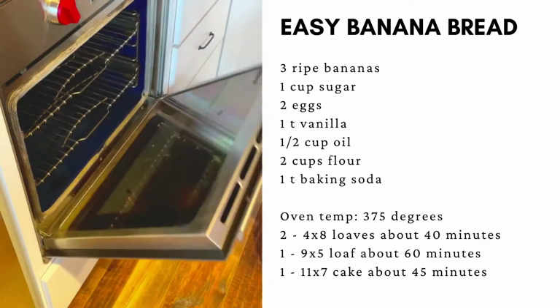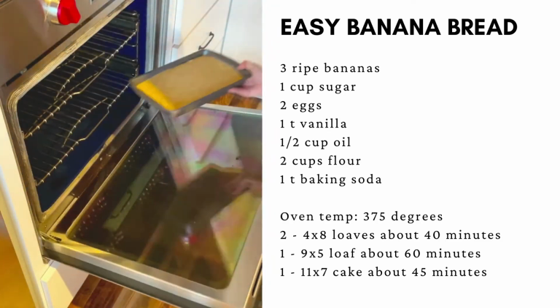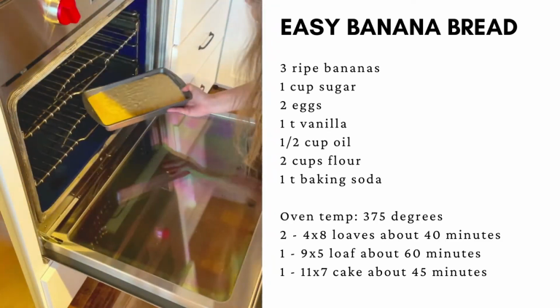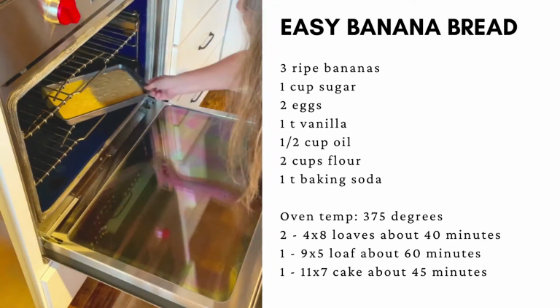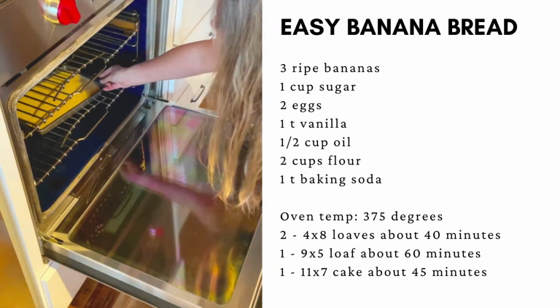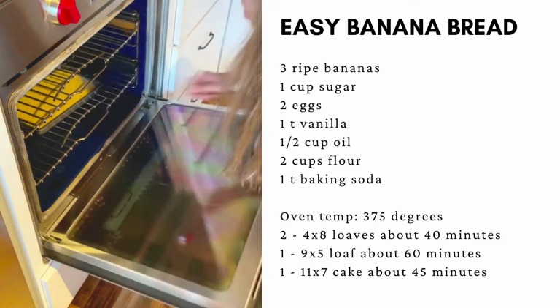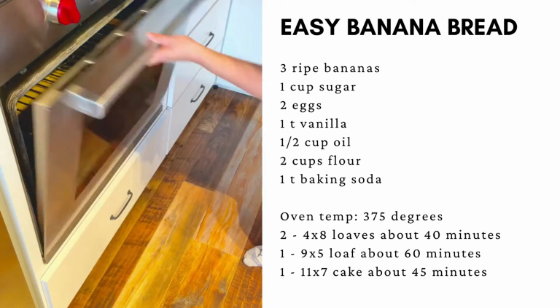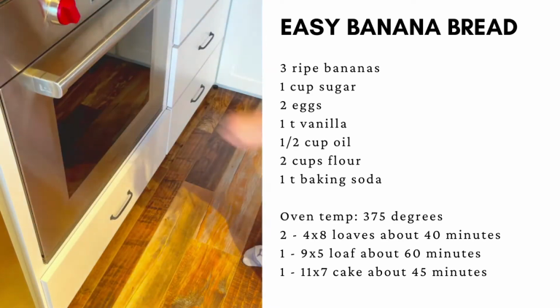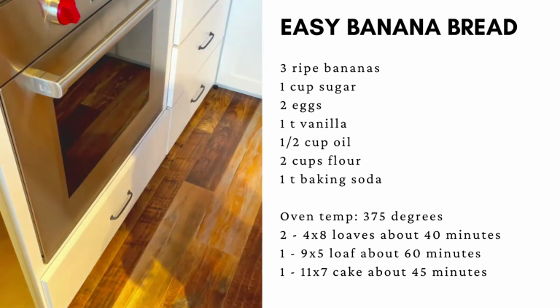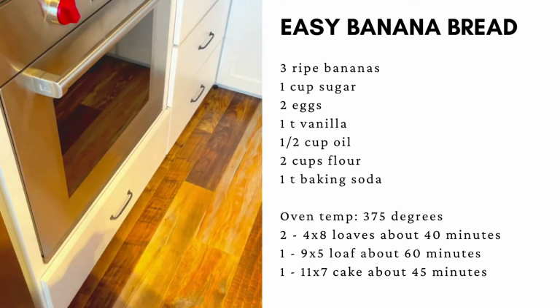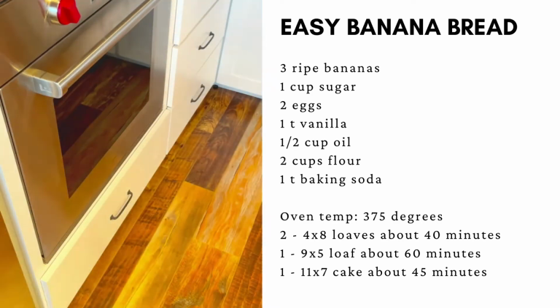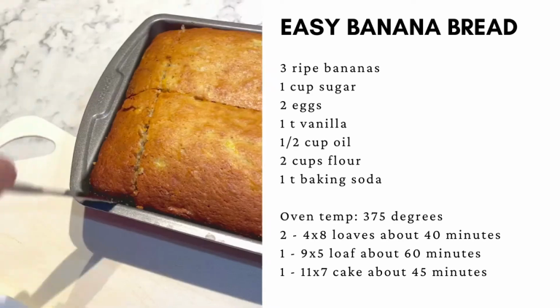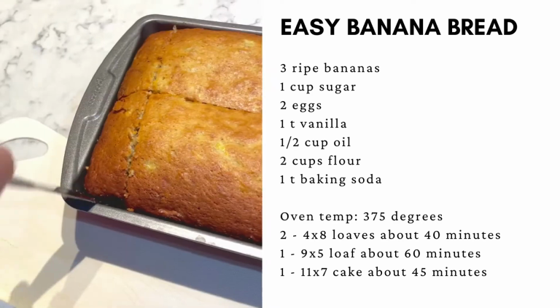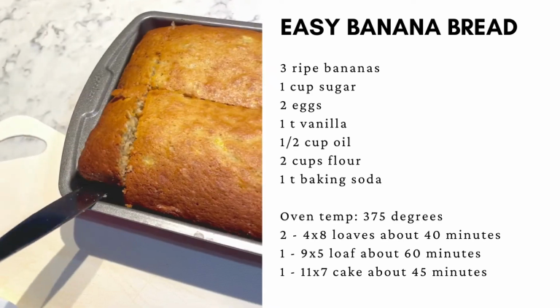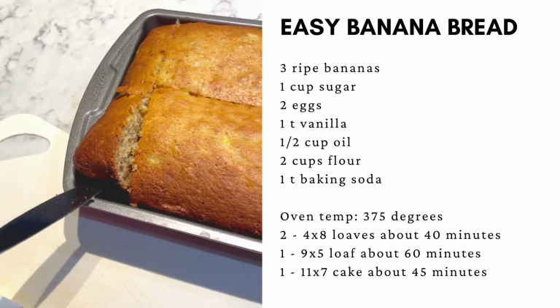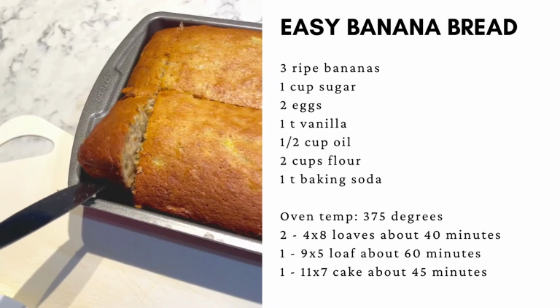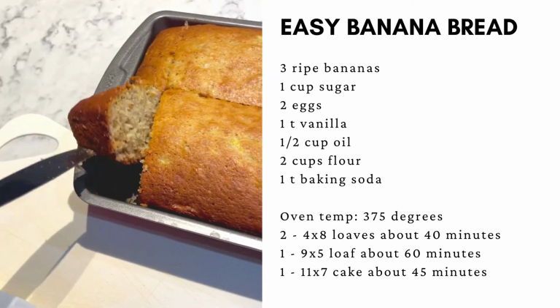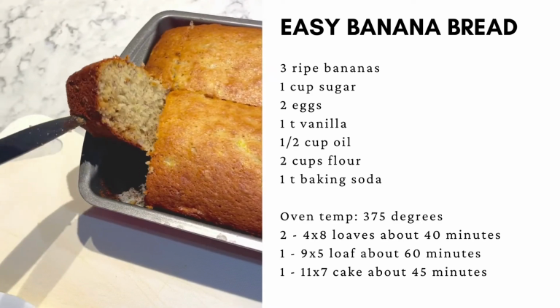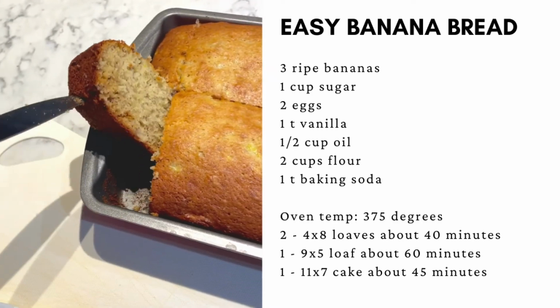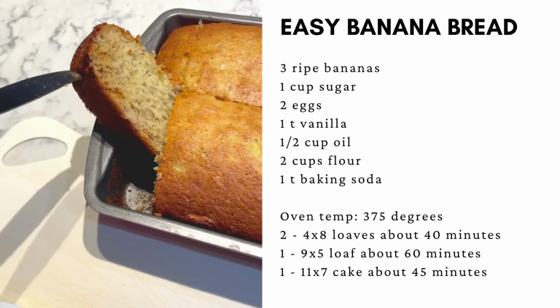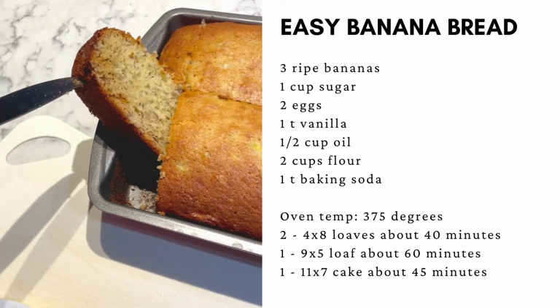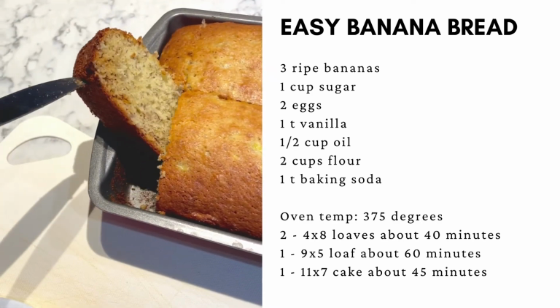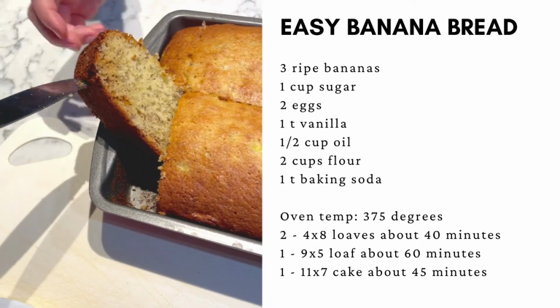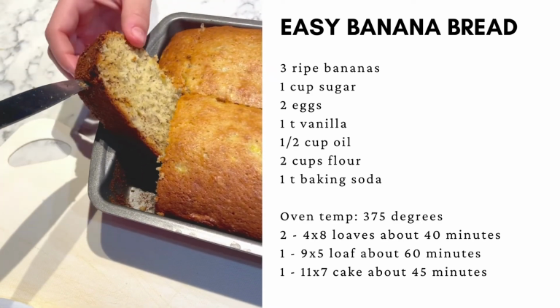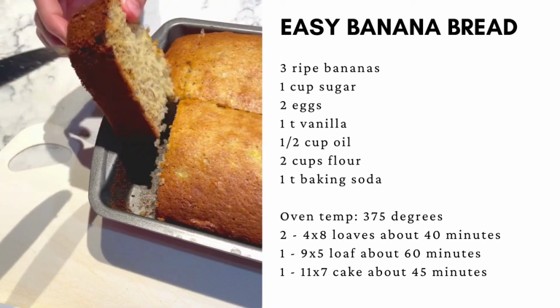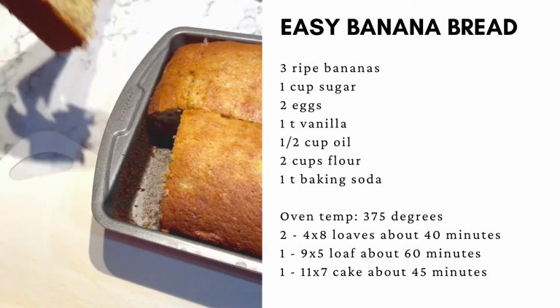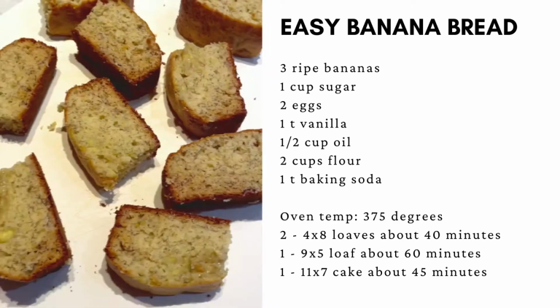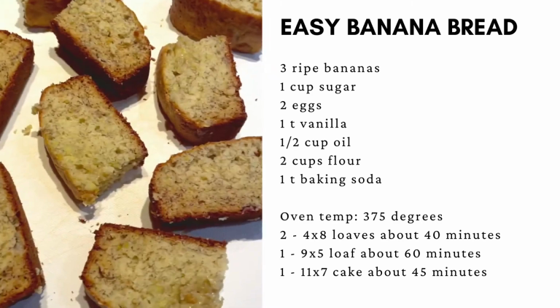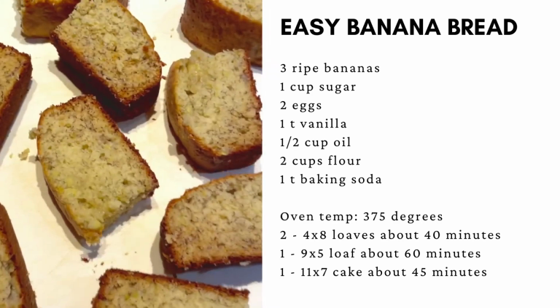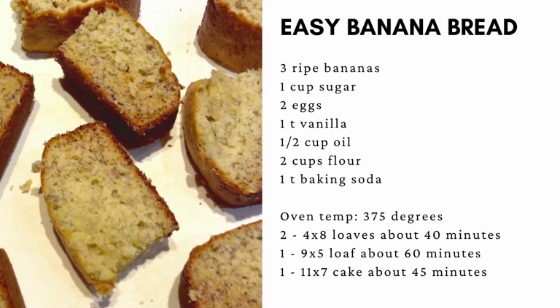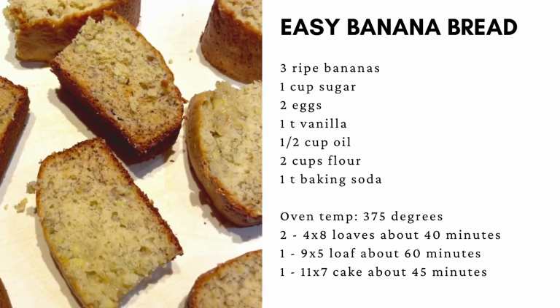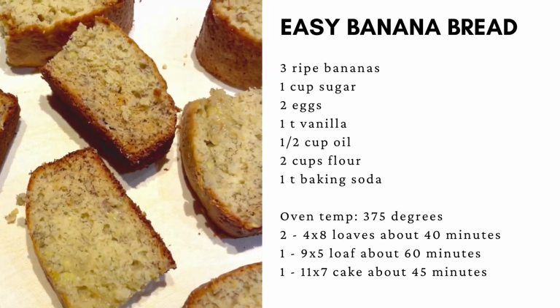Bake at 375 until it comes out clean. About 45 minutes.